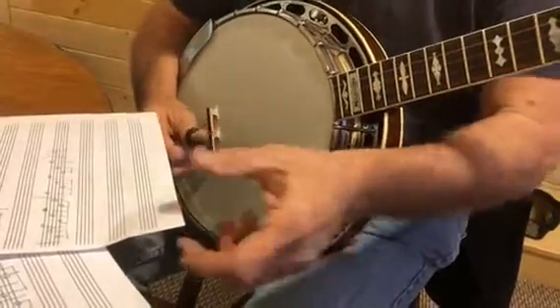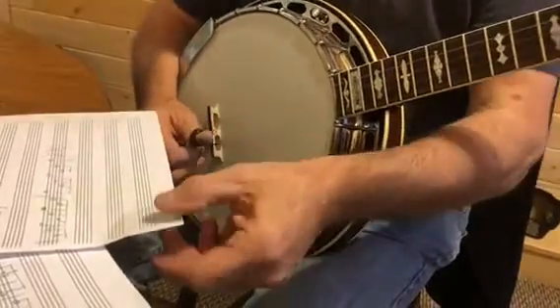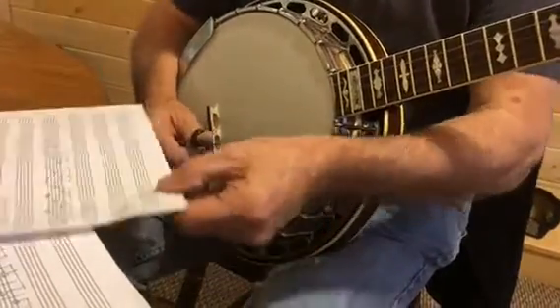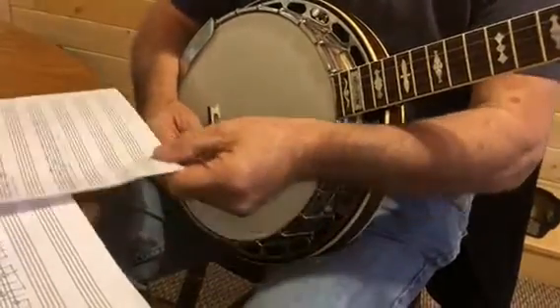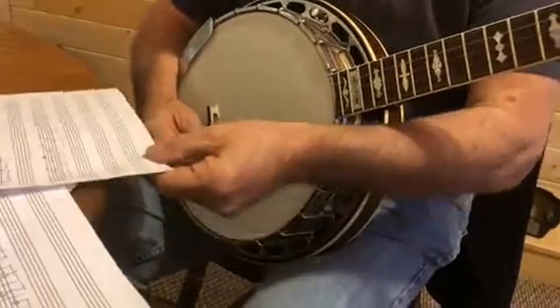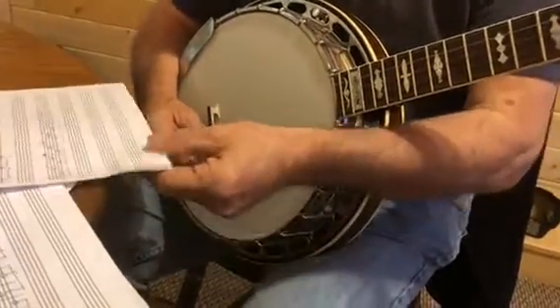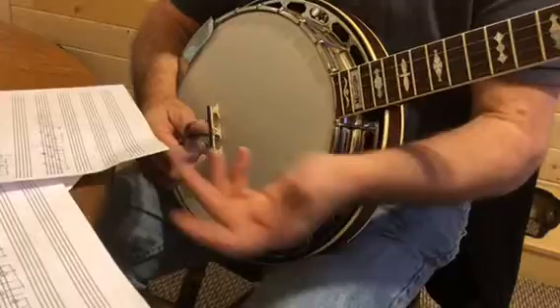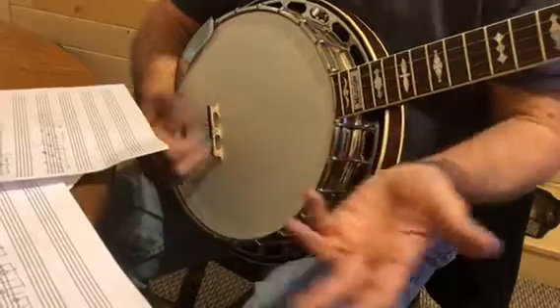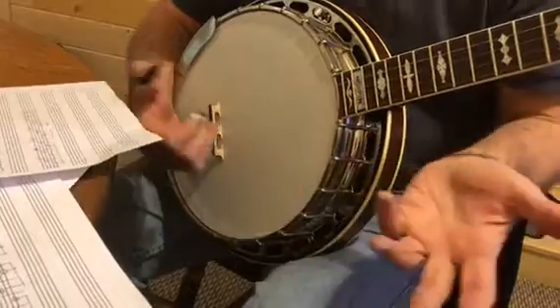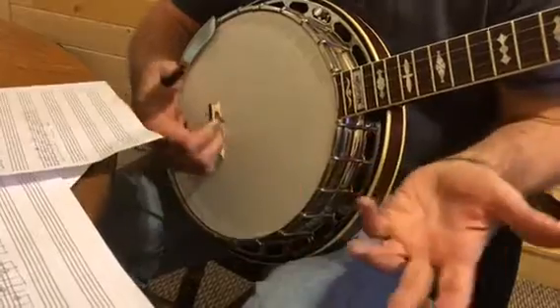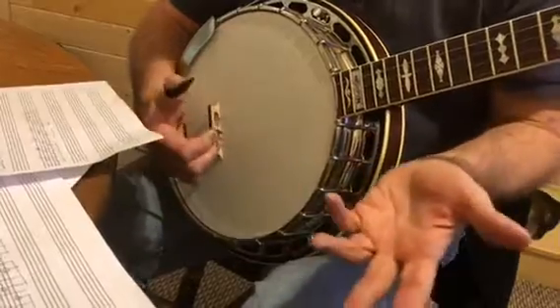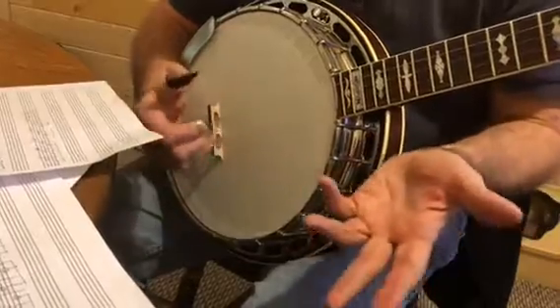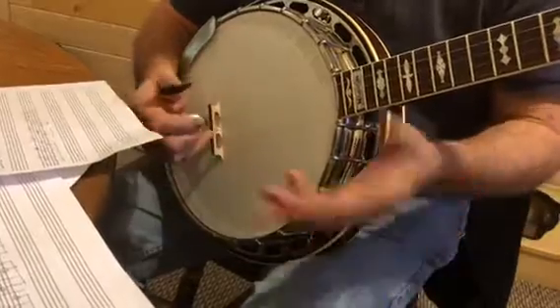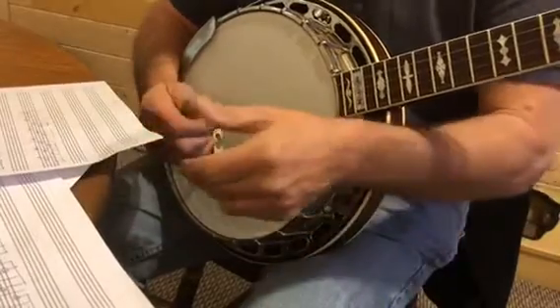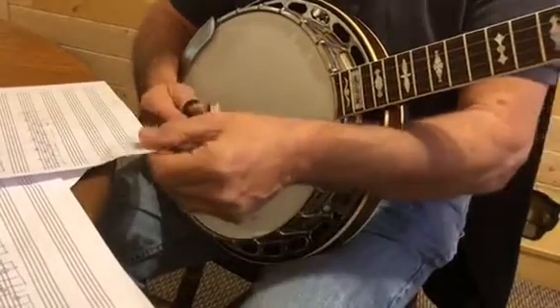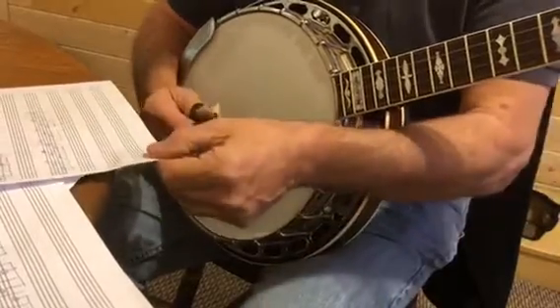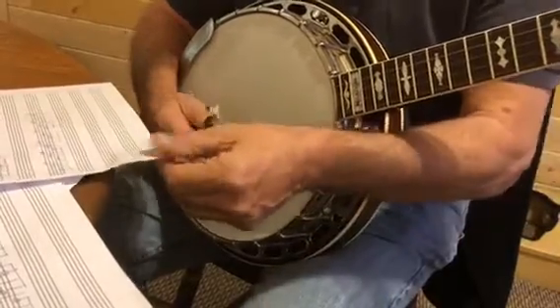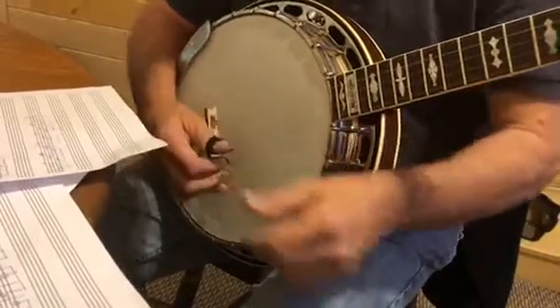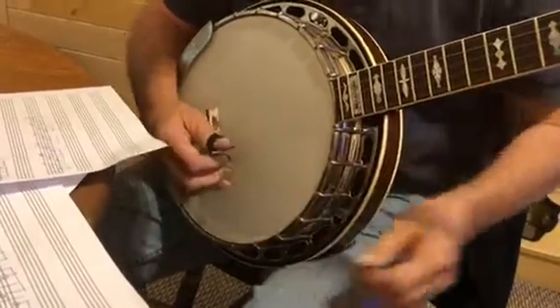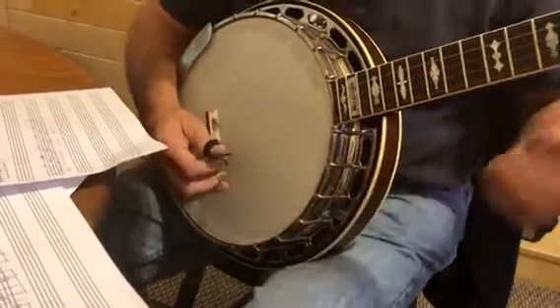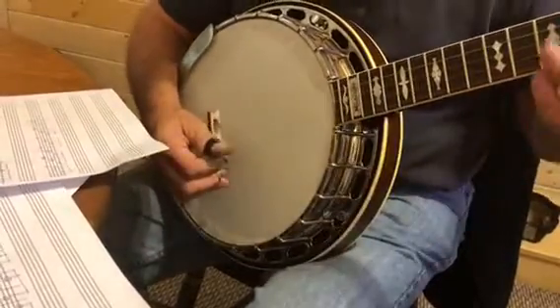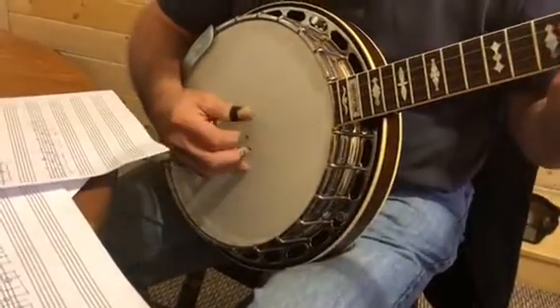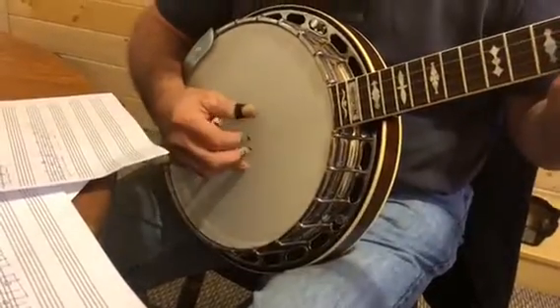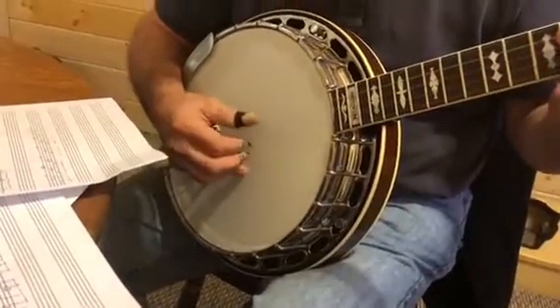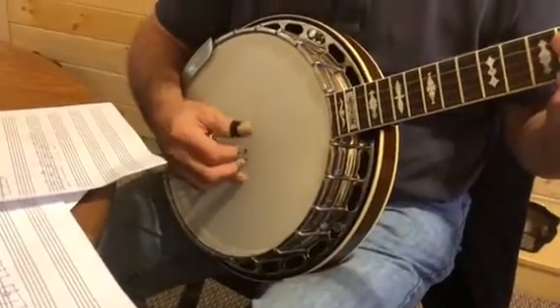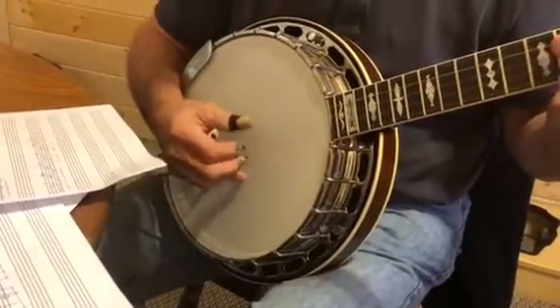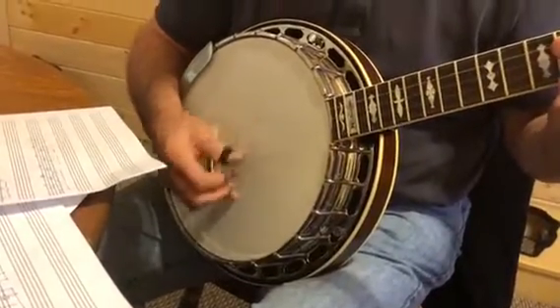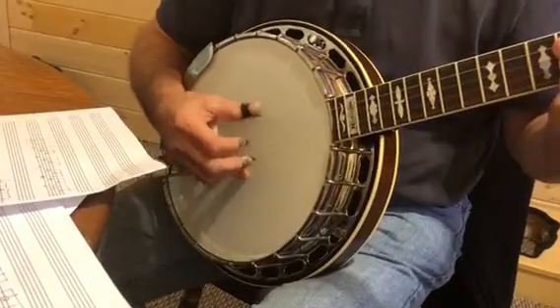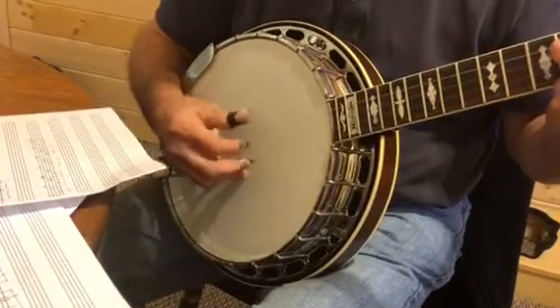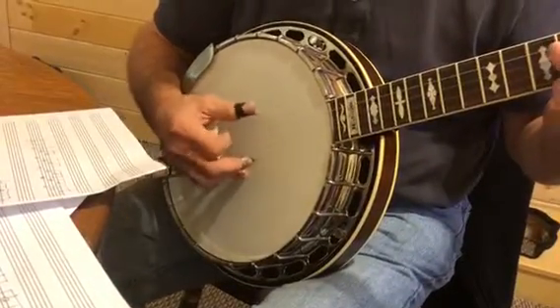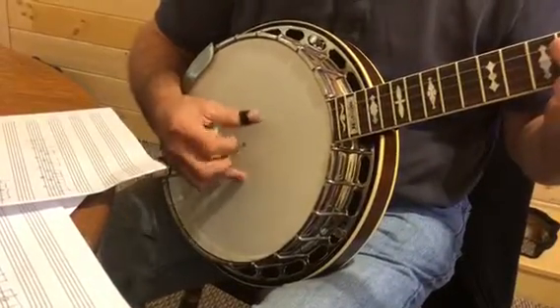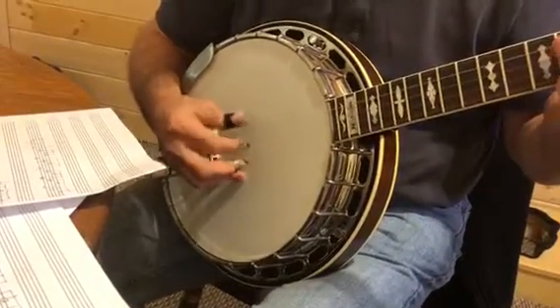Now number eight you could use with chords, so if I was doing Blue Ridge Cabin Home, you could use it like this.